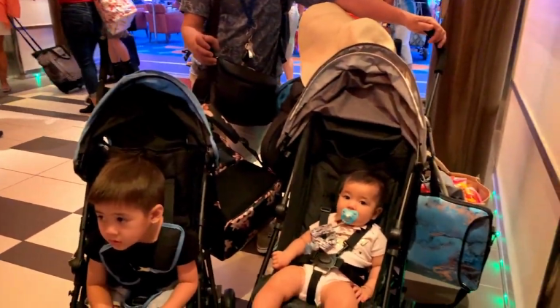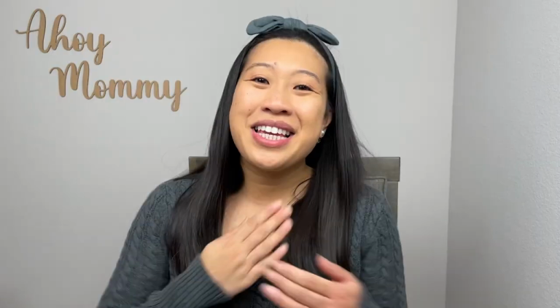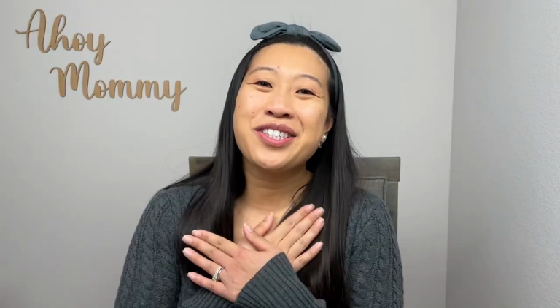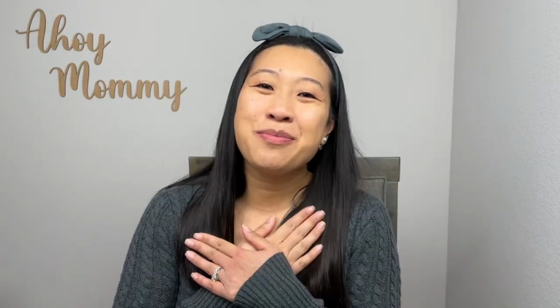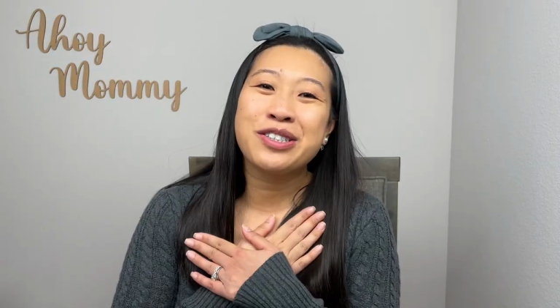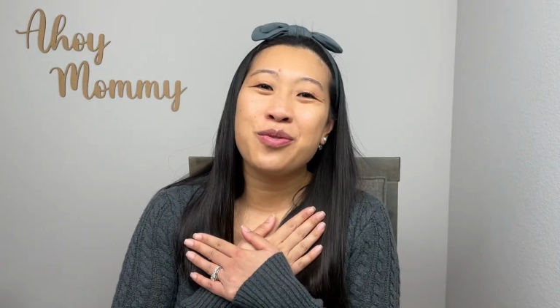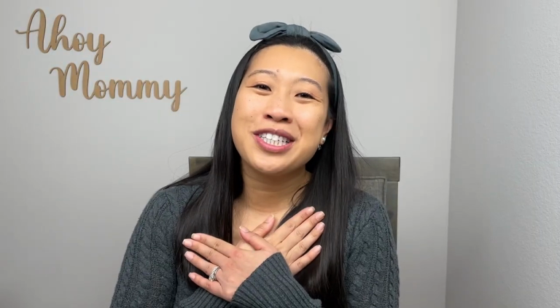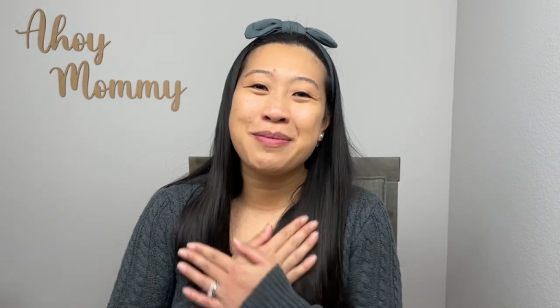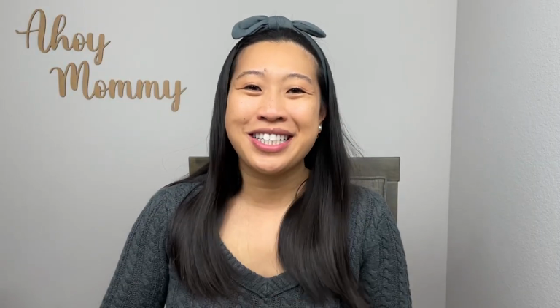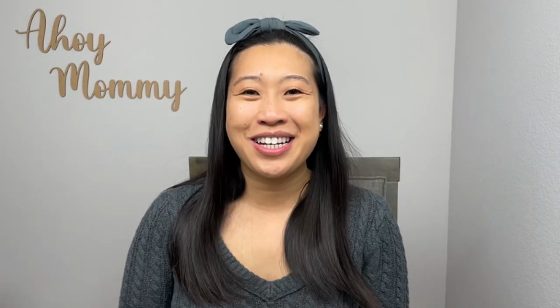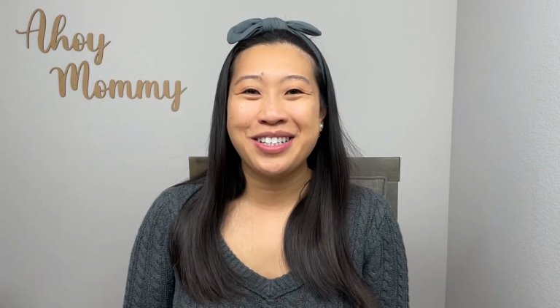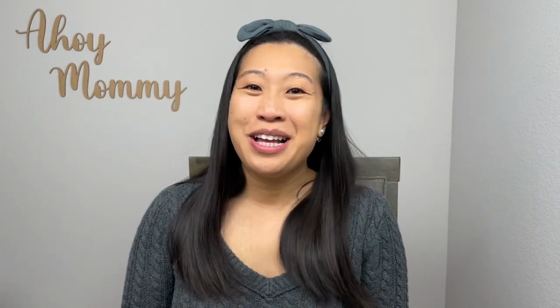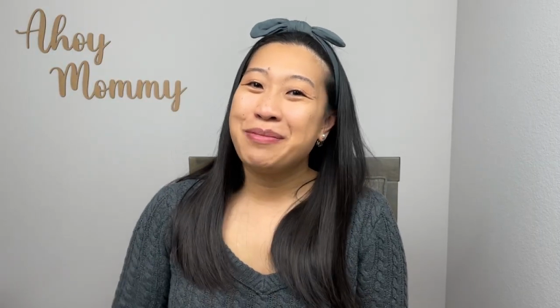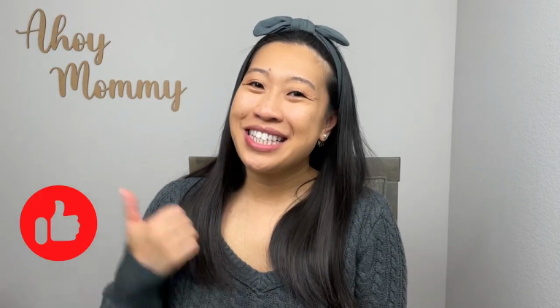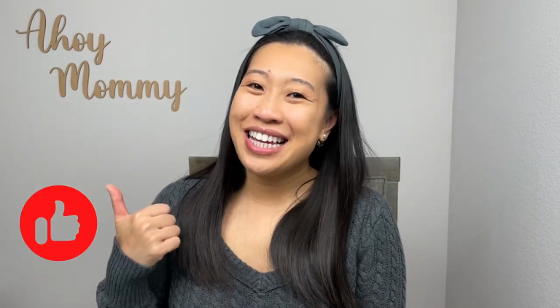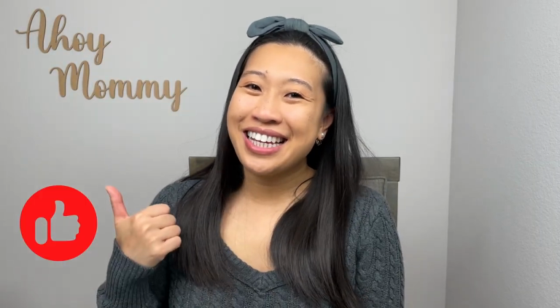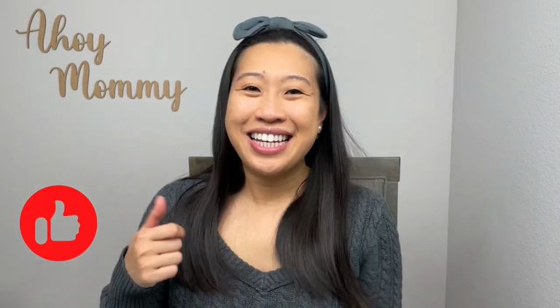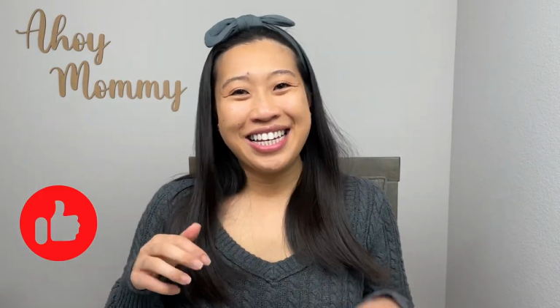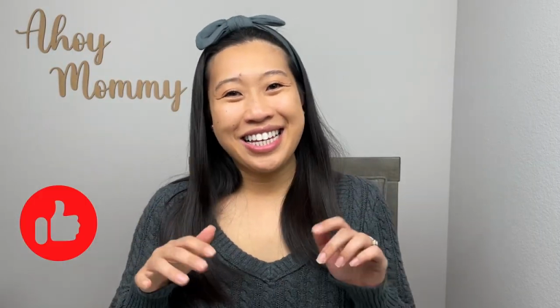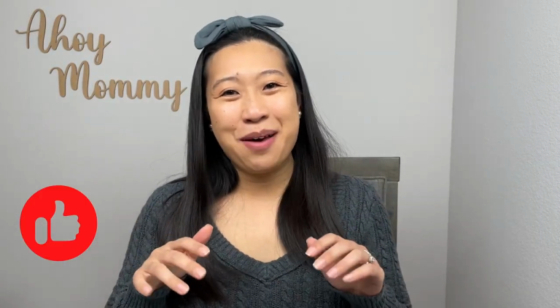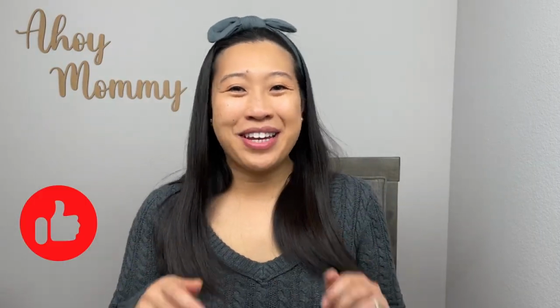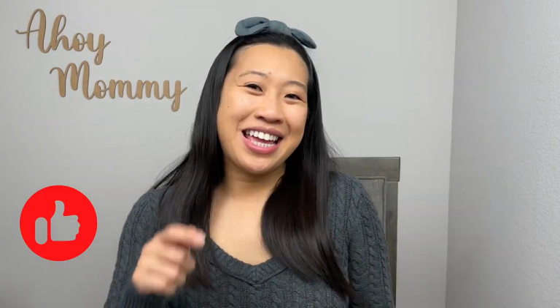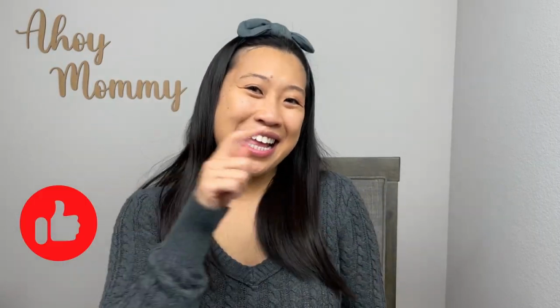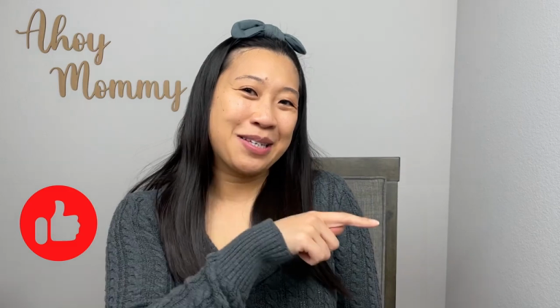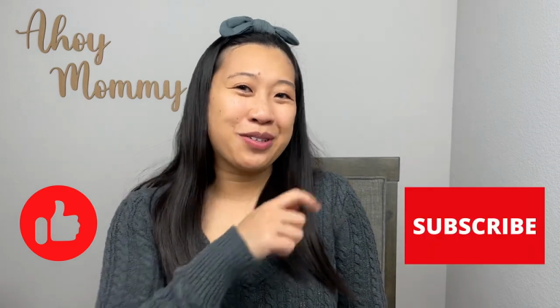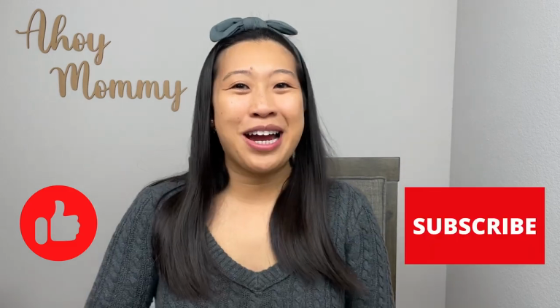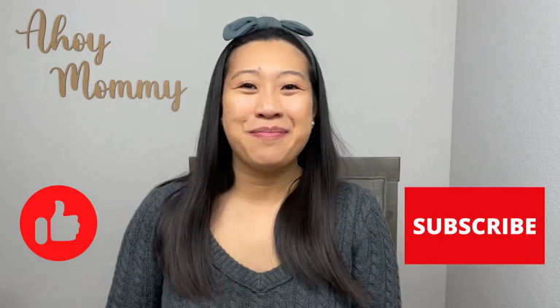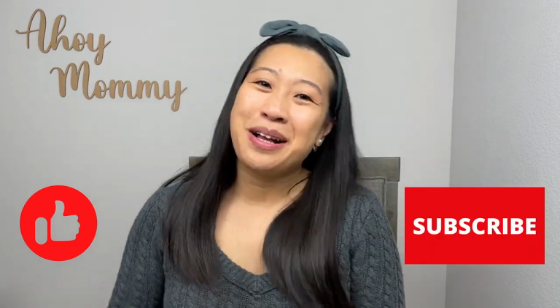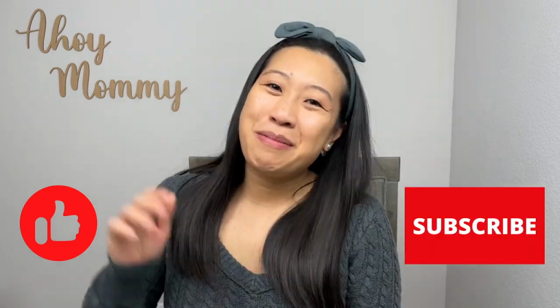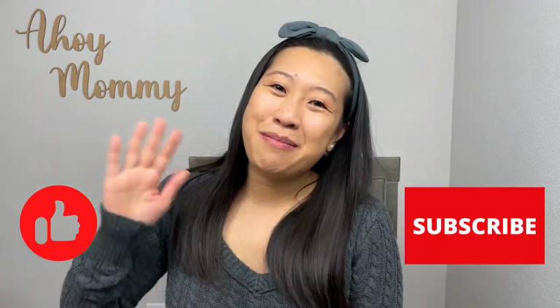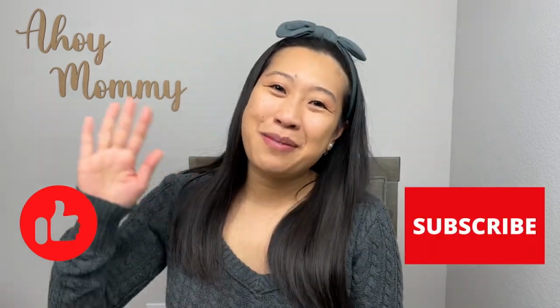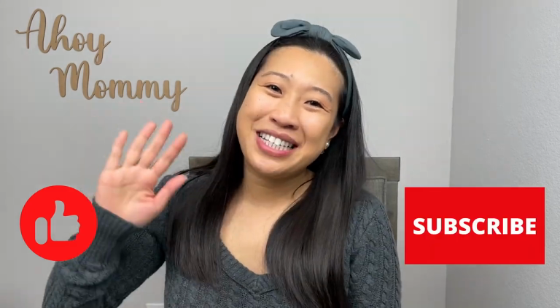Thank you so much for watching my channel. Please like, comment, and subscribe. Bye, mommies!